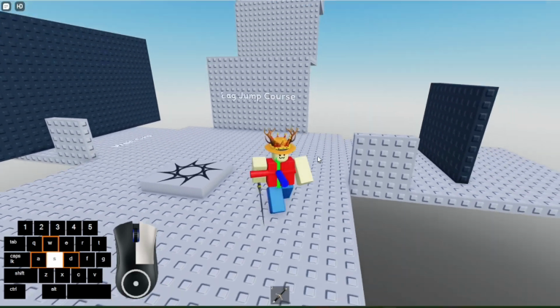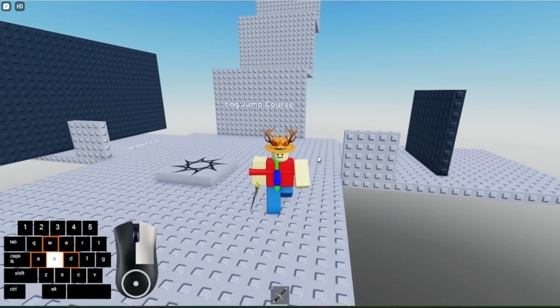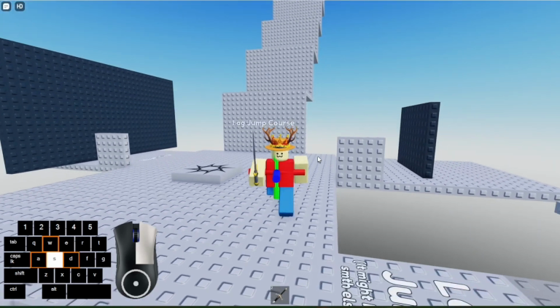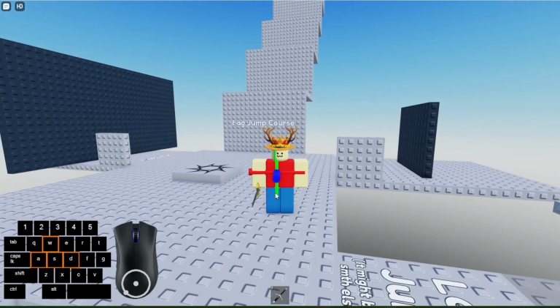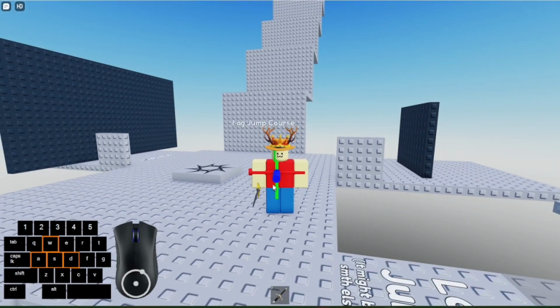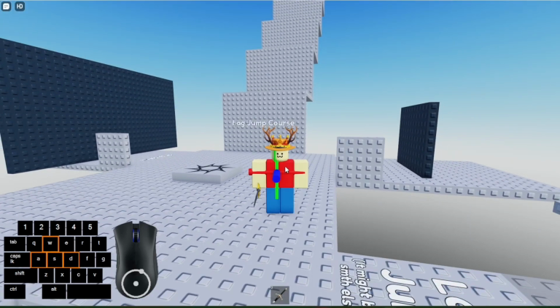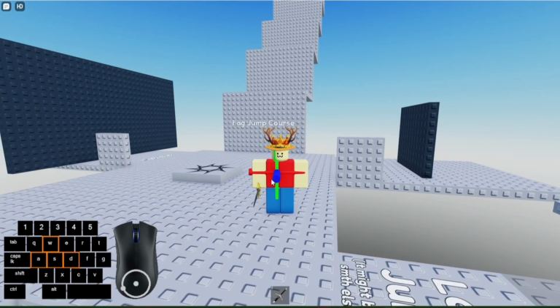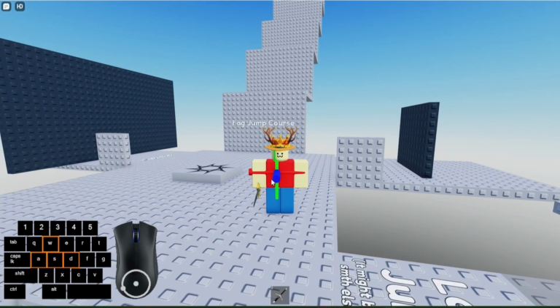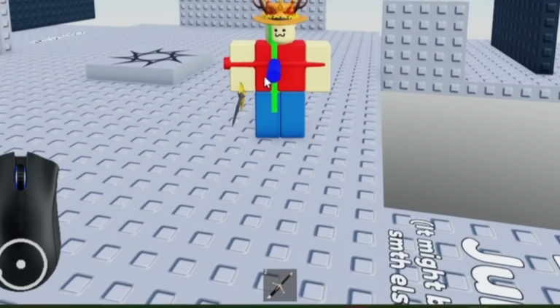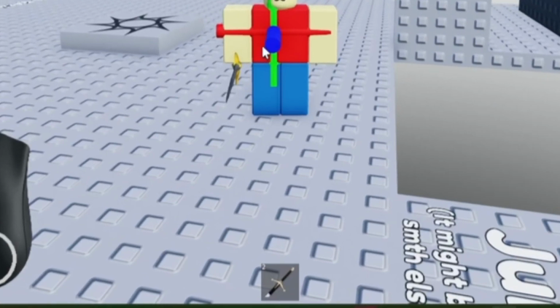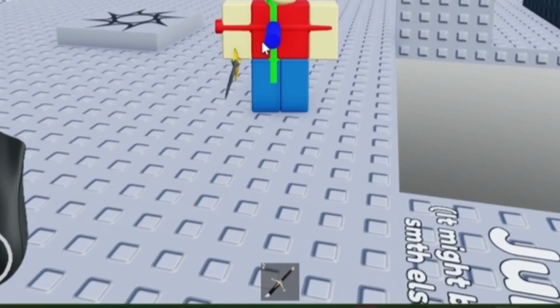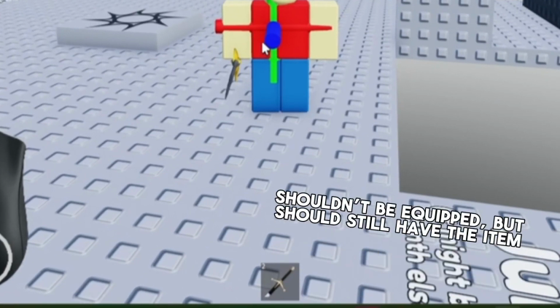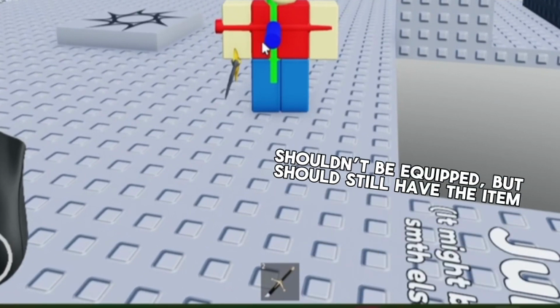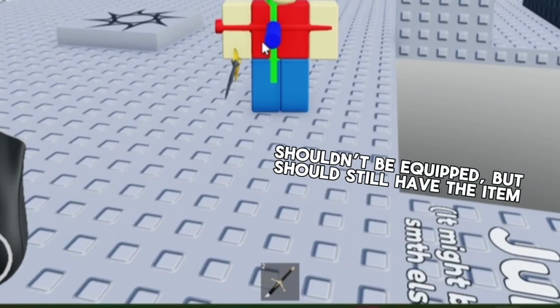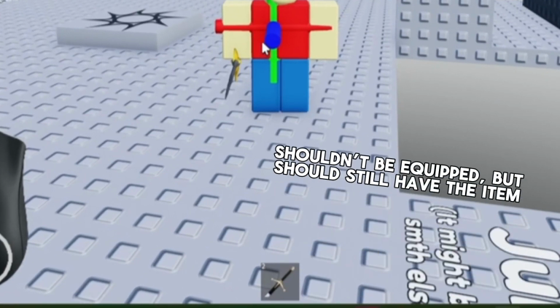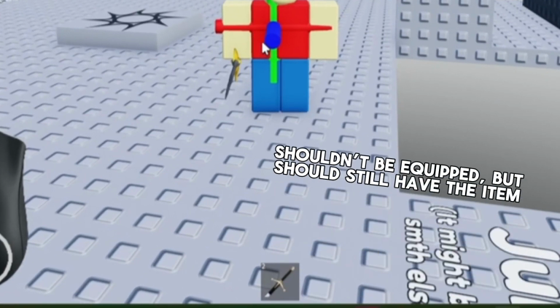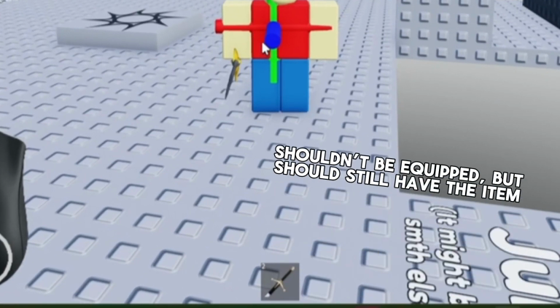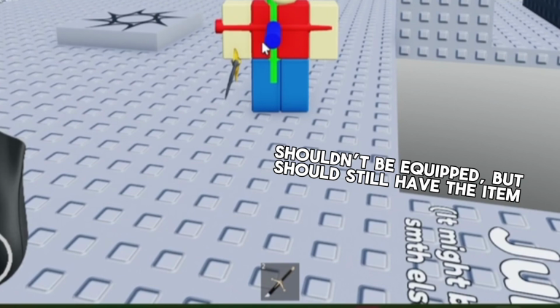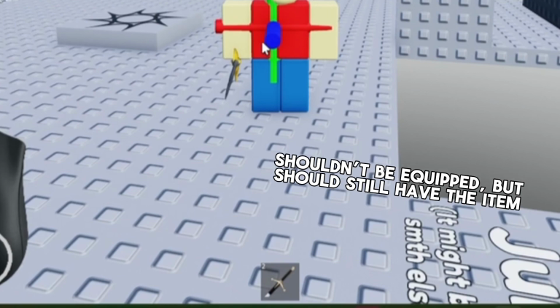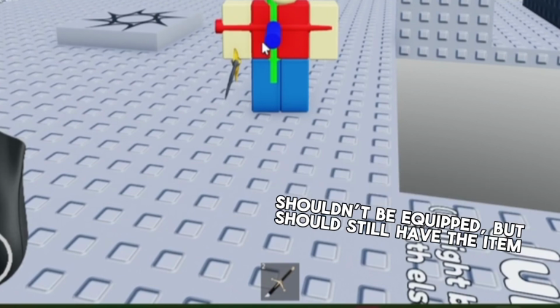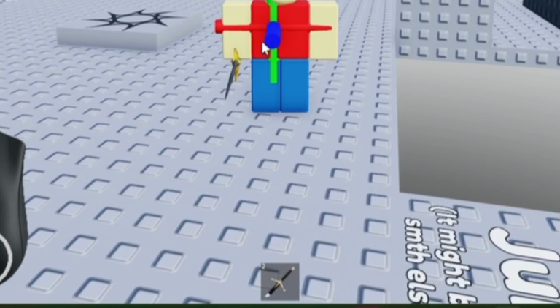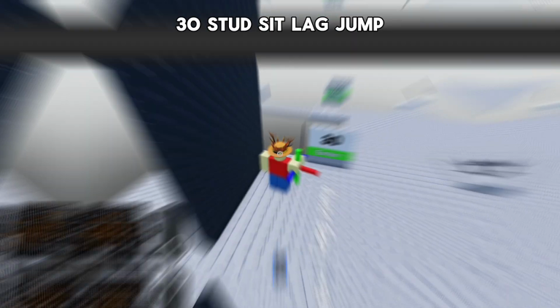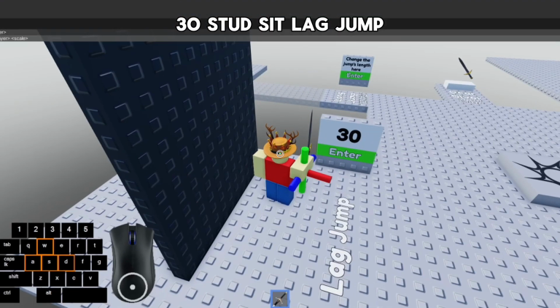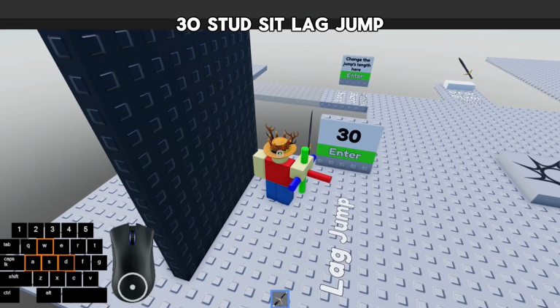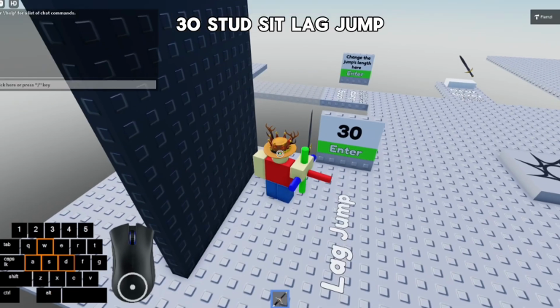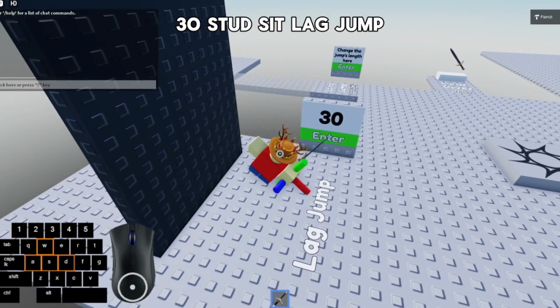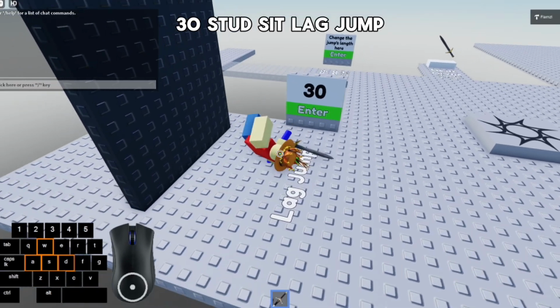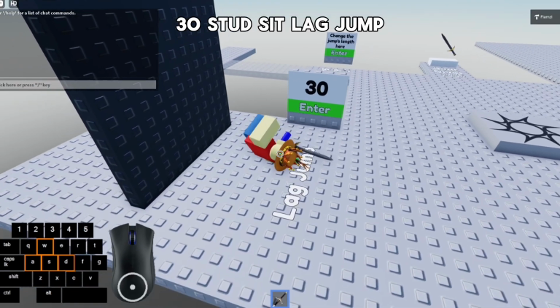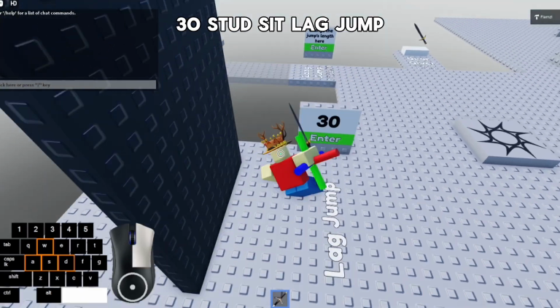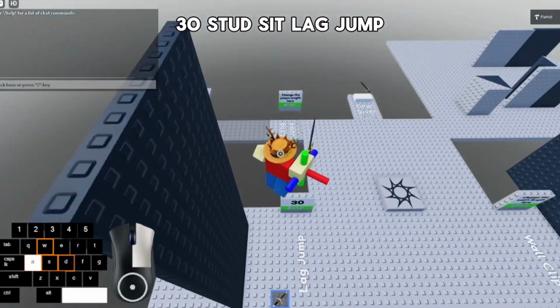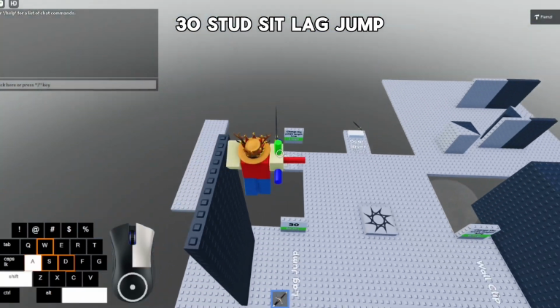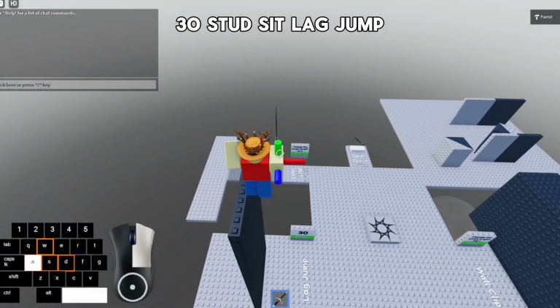If done correctly, your hand should have a fake sword in it. Now you can break Roblox's physics.